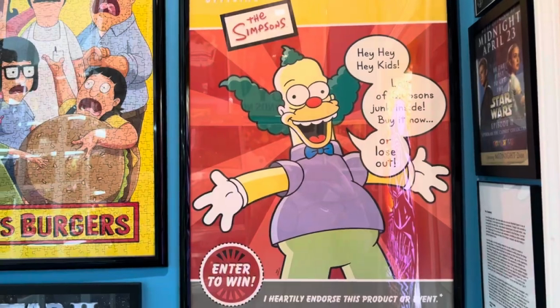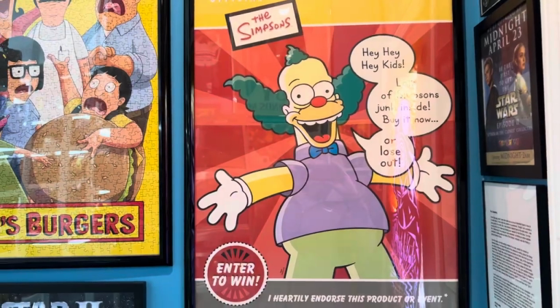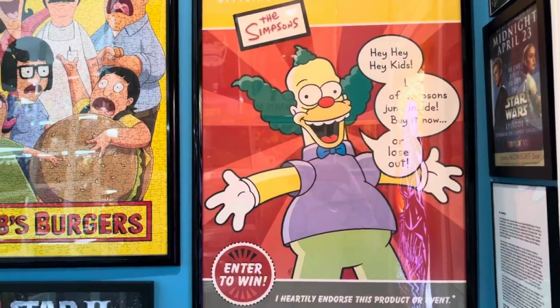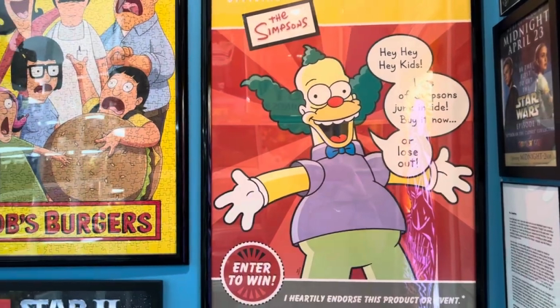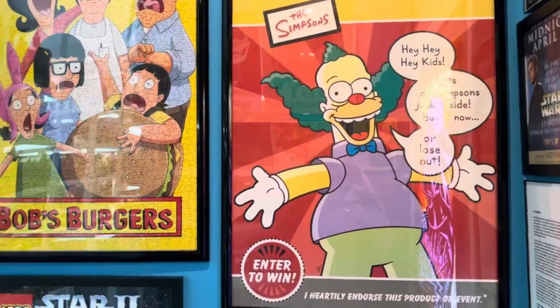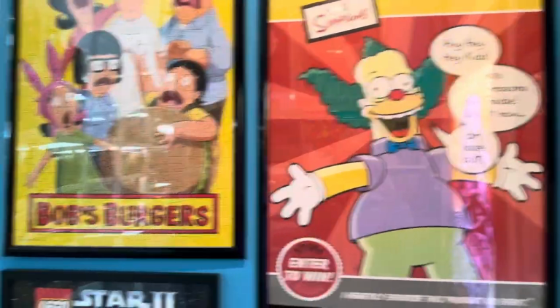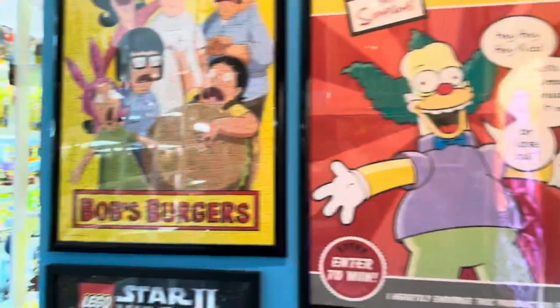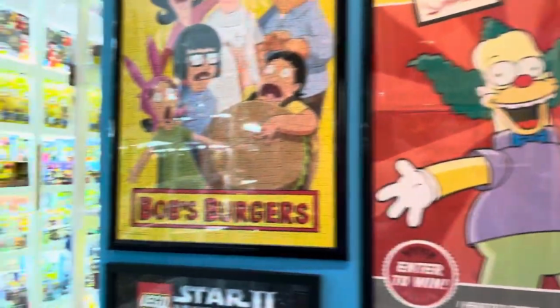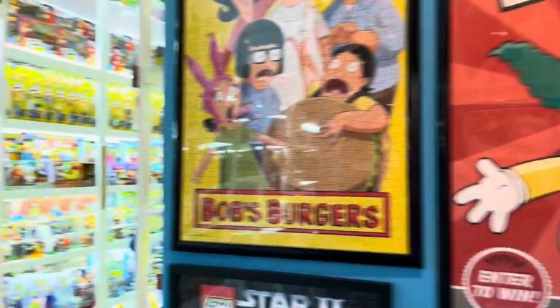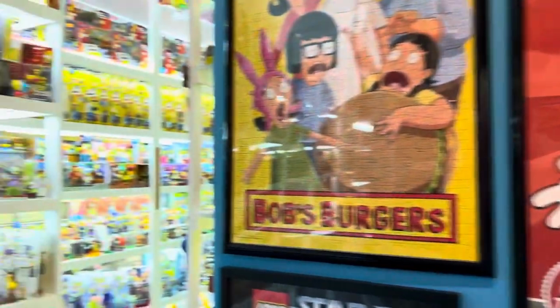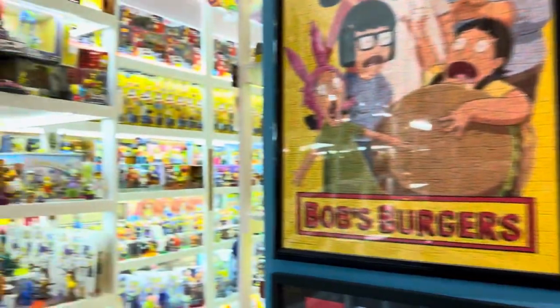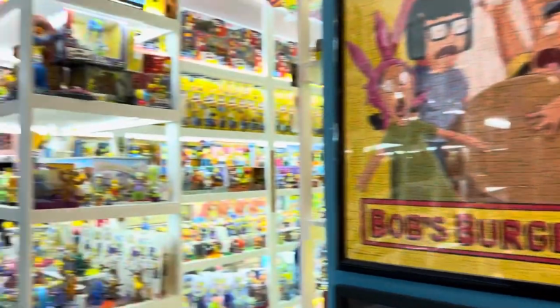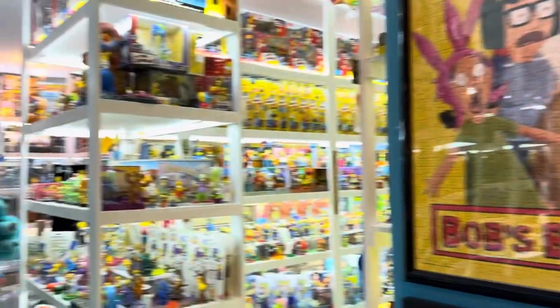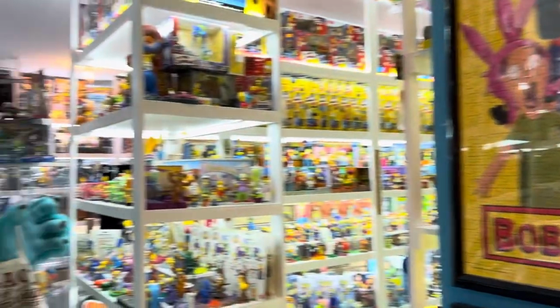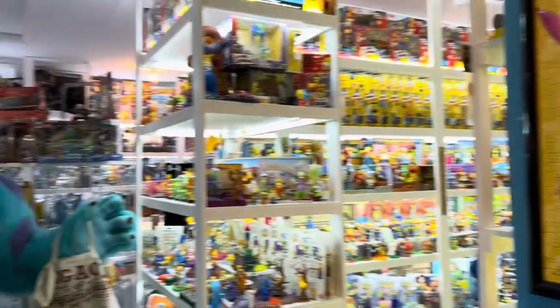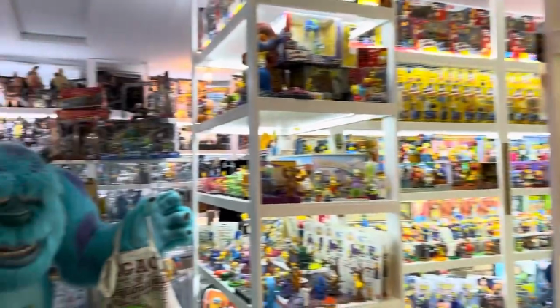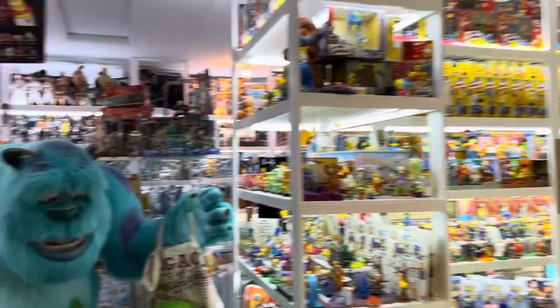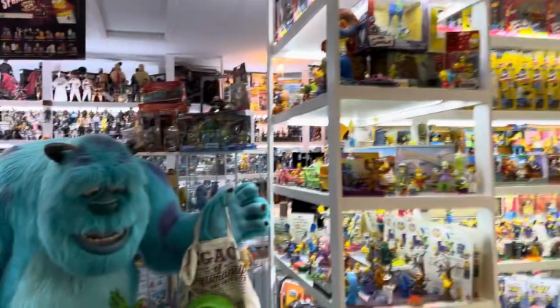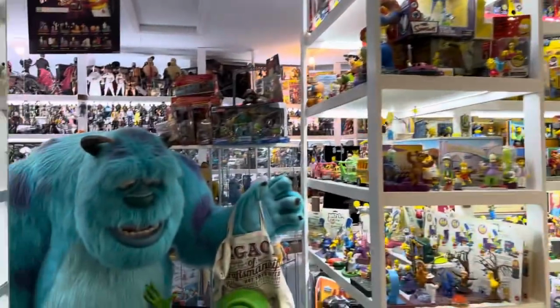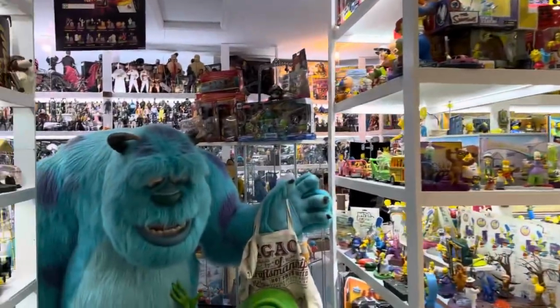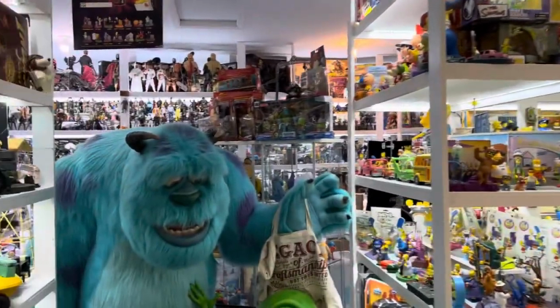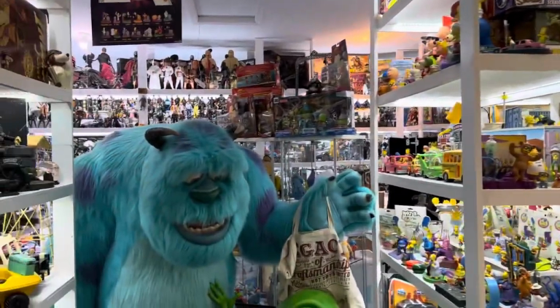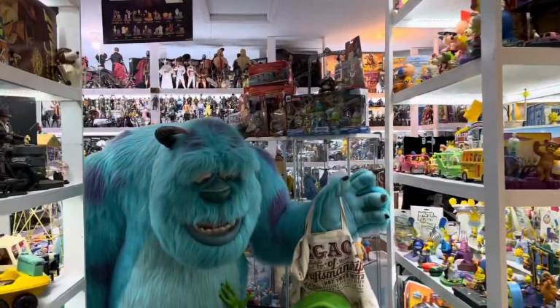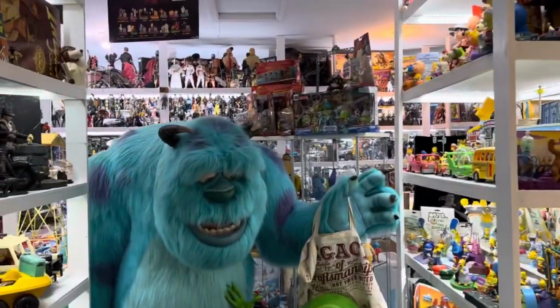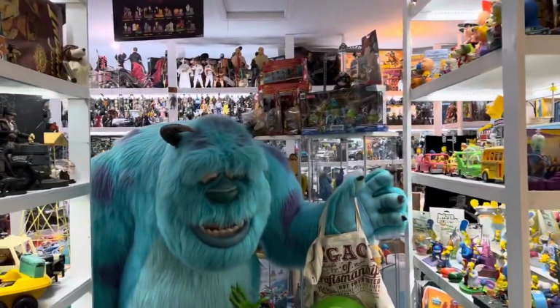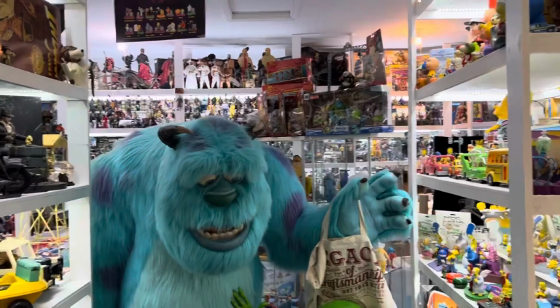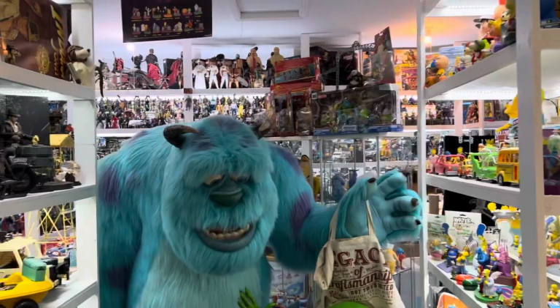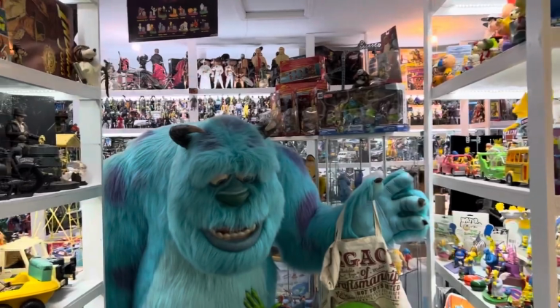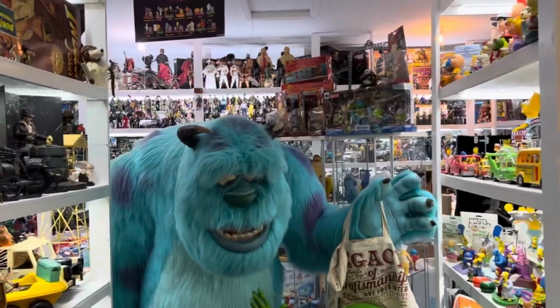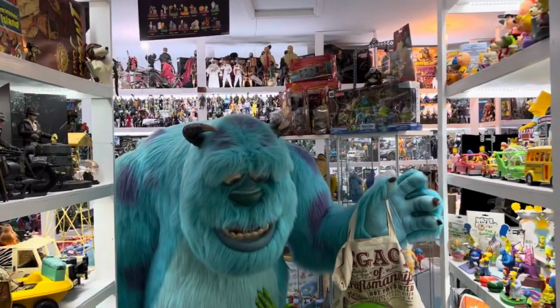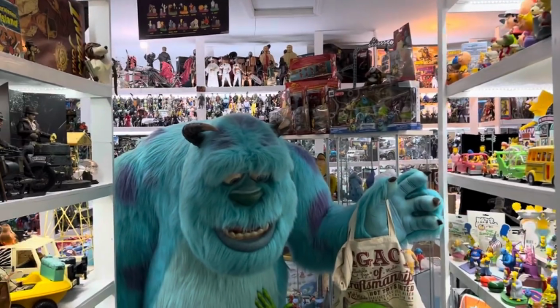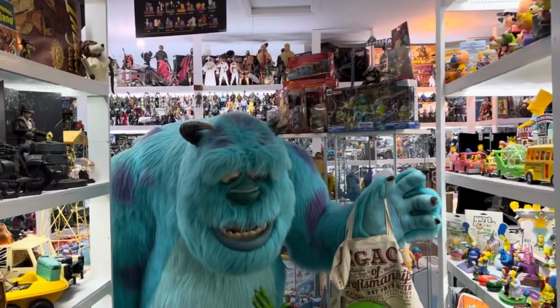Hey kids! We're going to start out with some Simpsons today in this week's CIO PCC update.